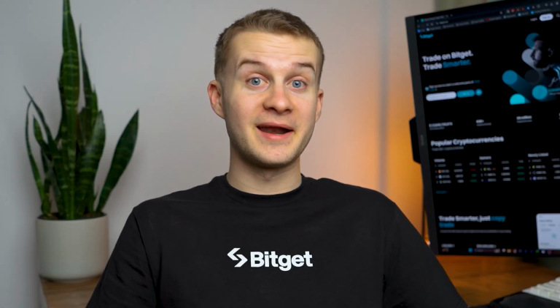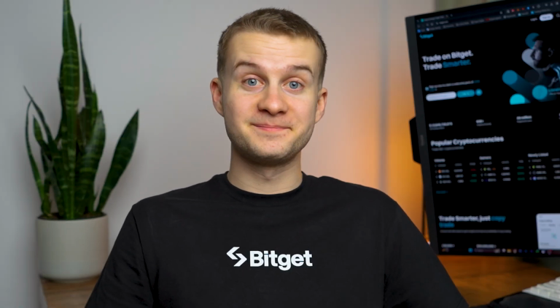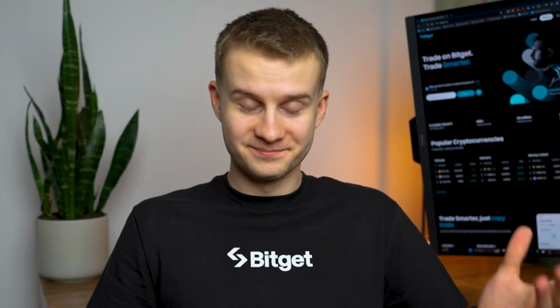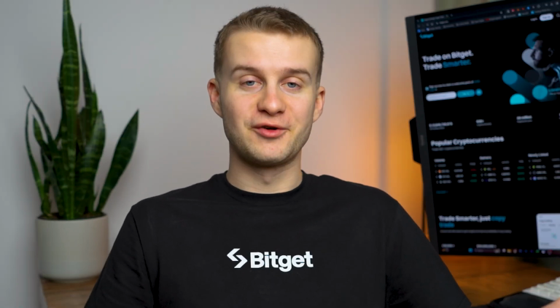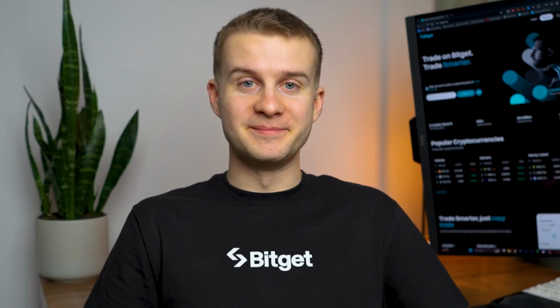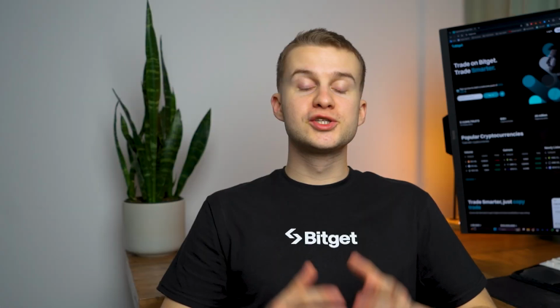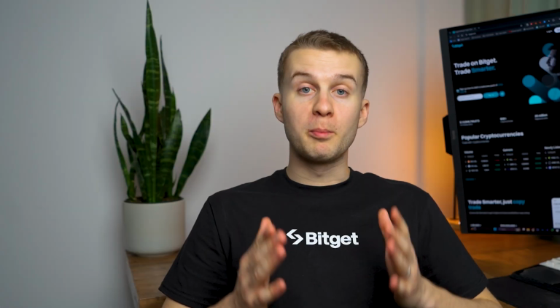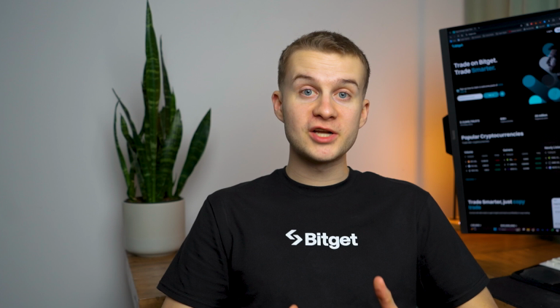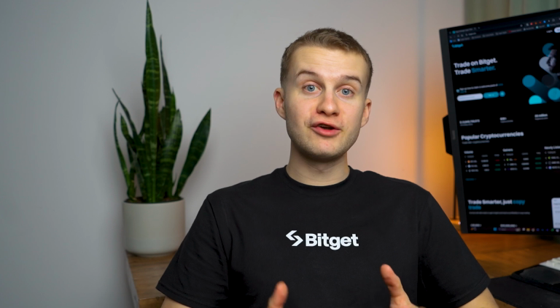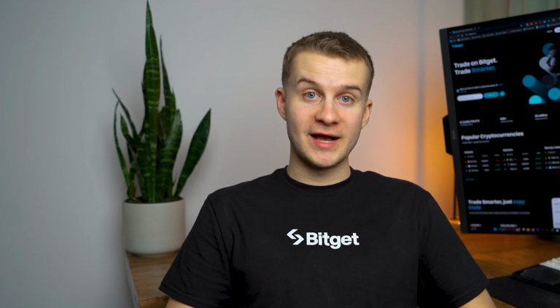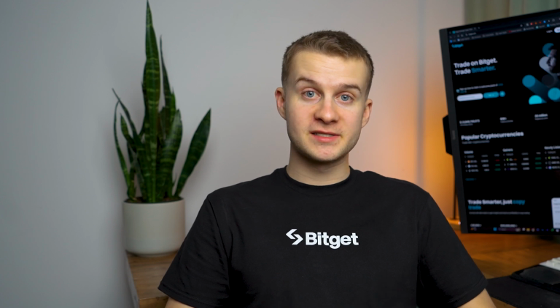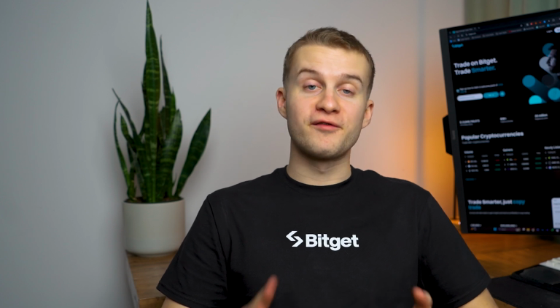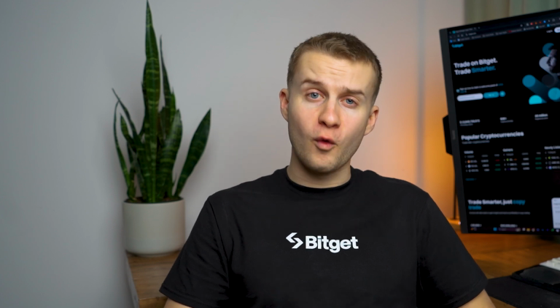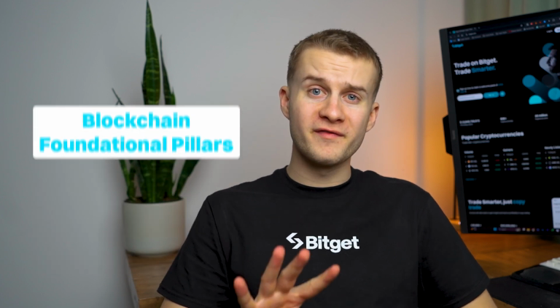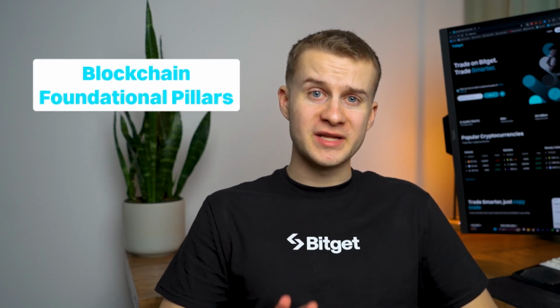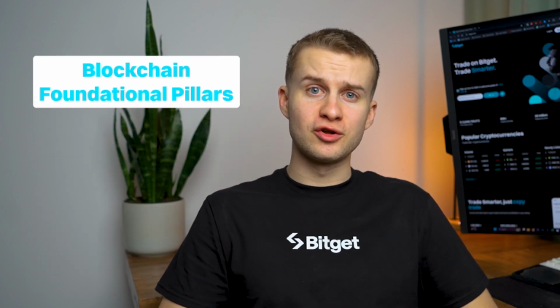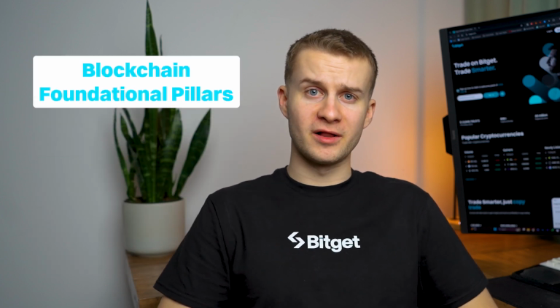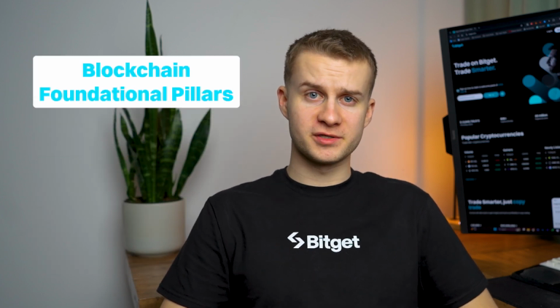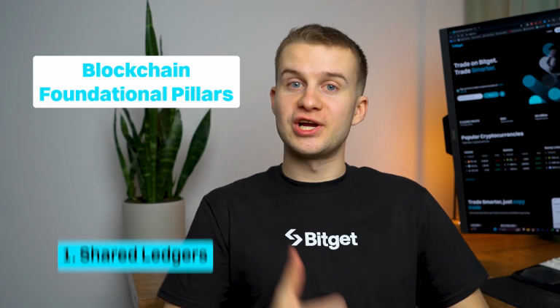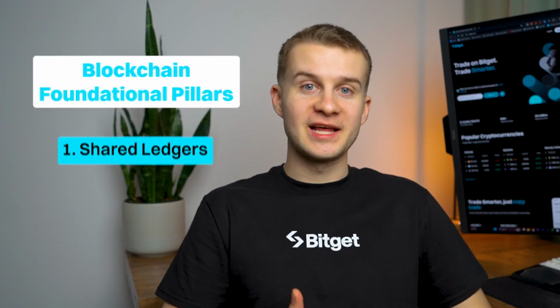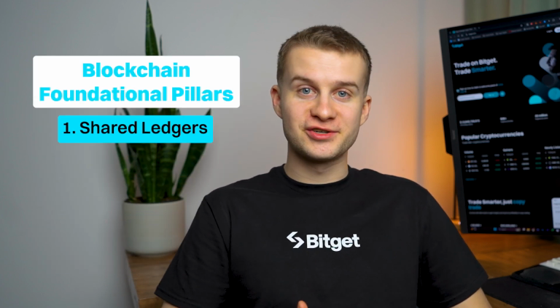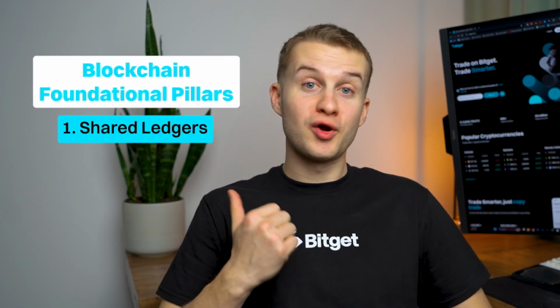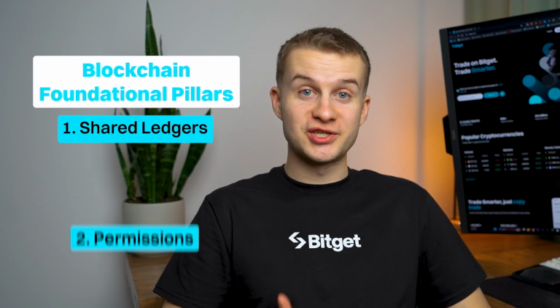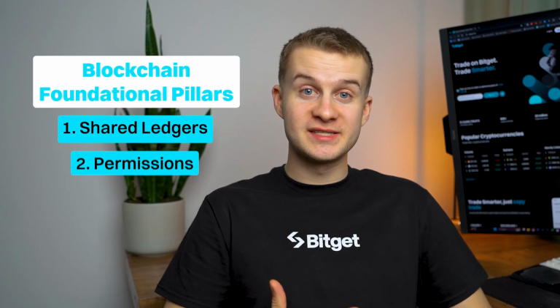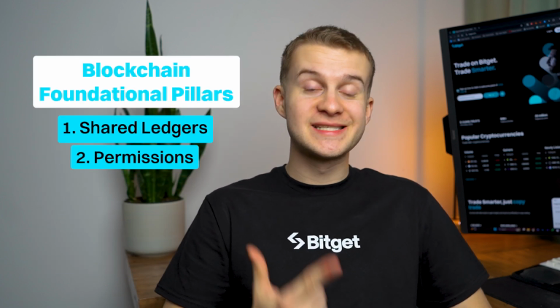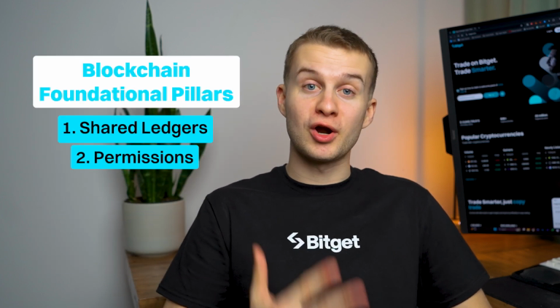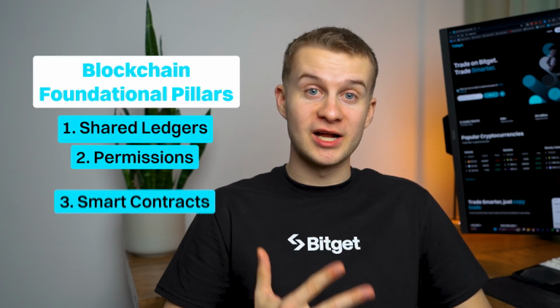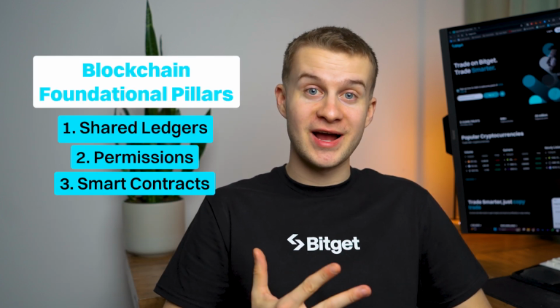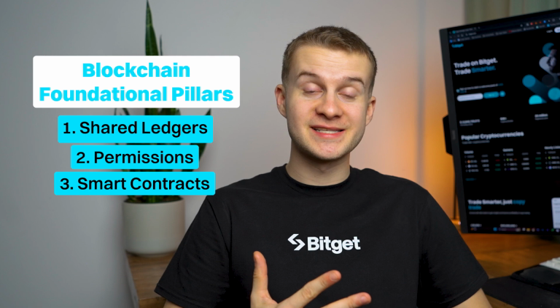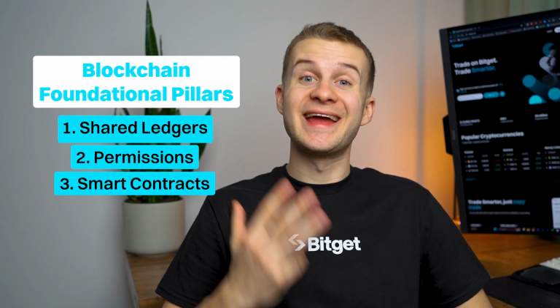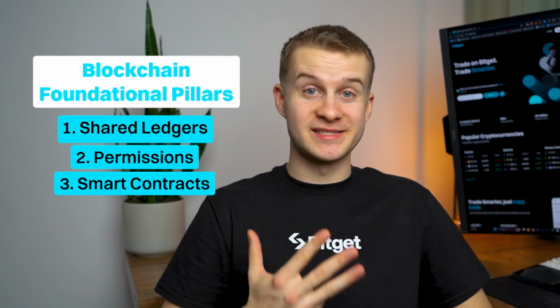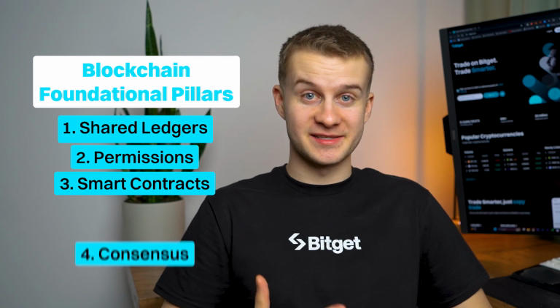So blockchain rests on four foundational pillars: shared ledgers, permissions, smart contracts, and consensus.